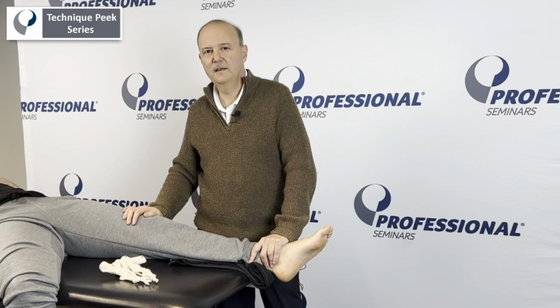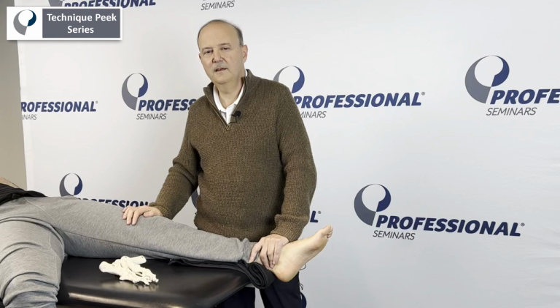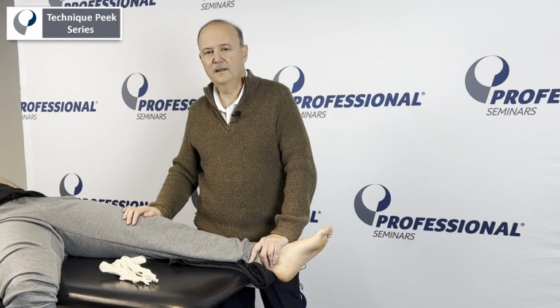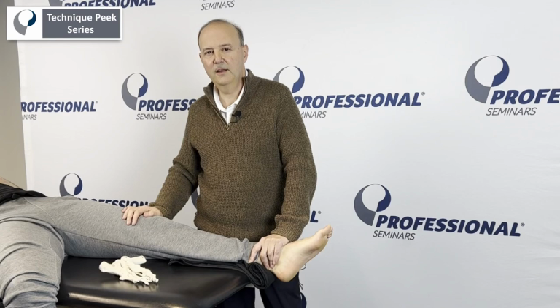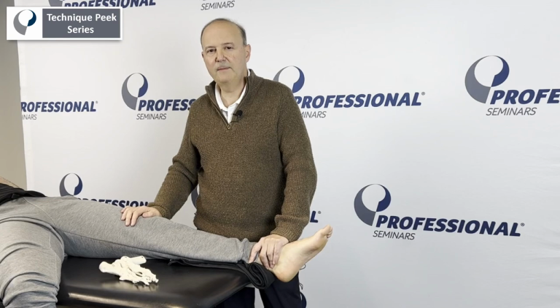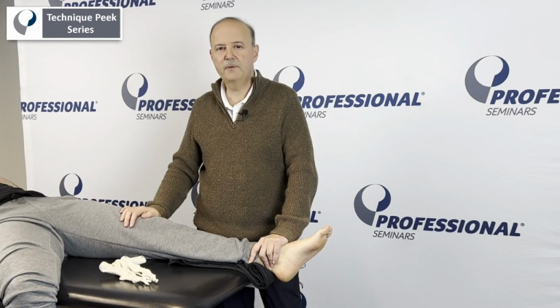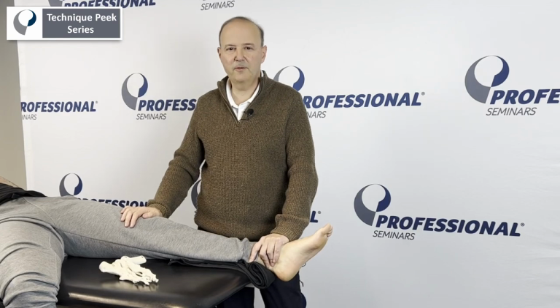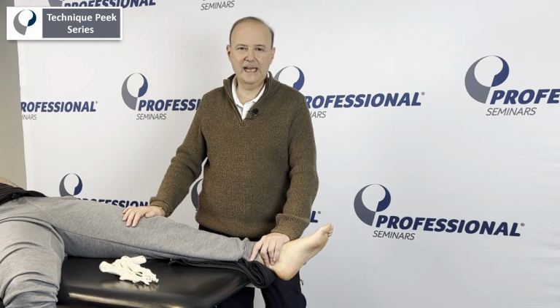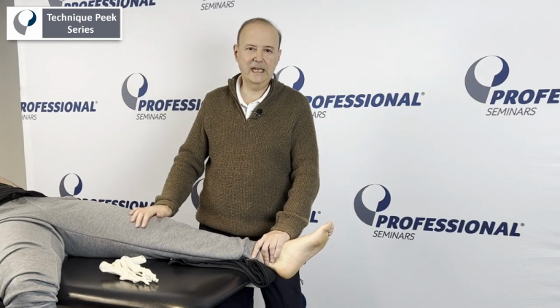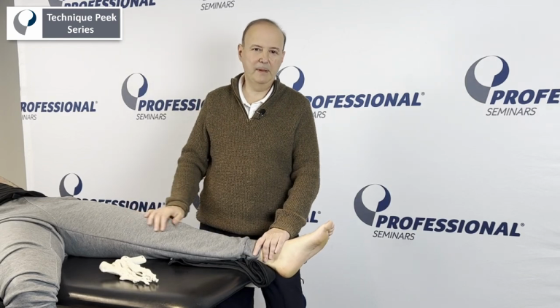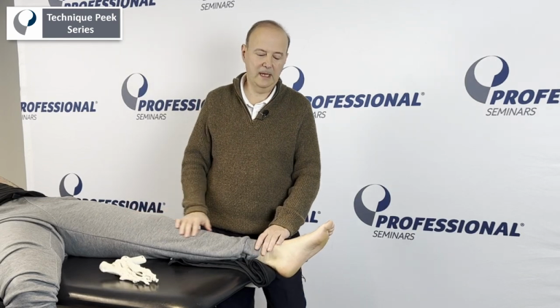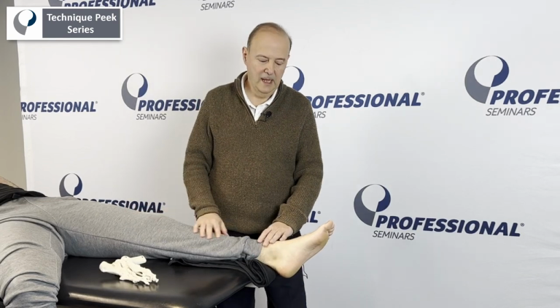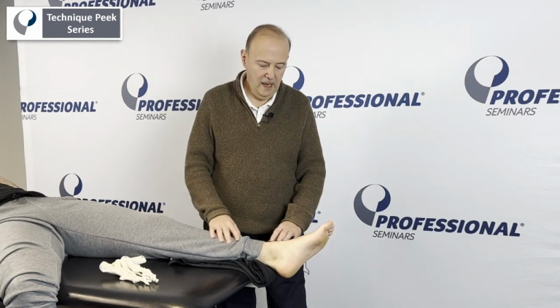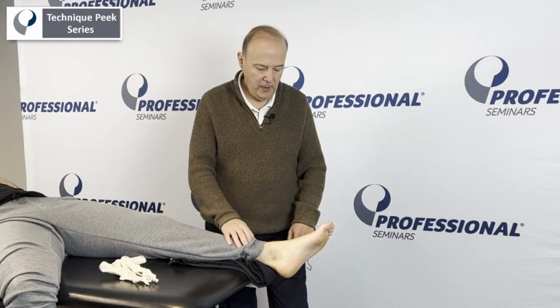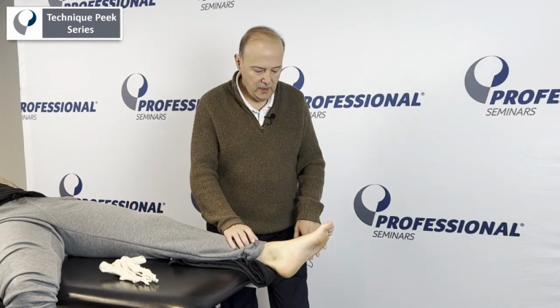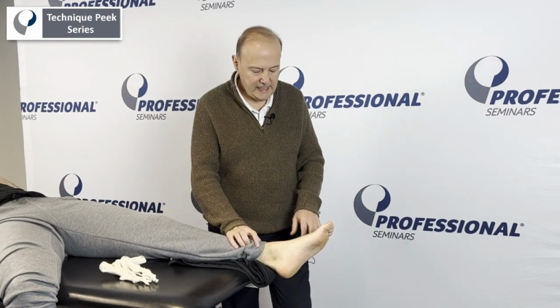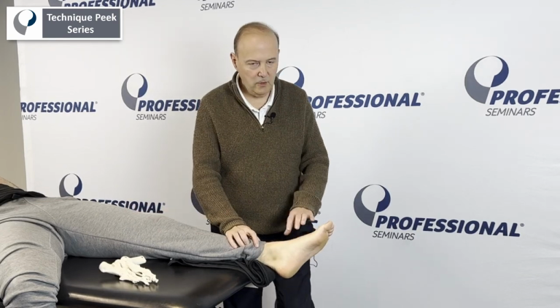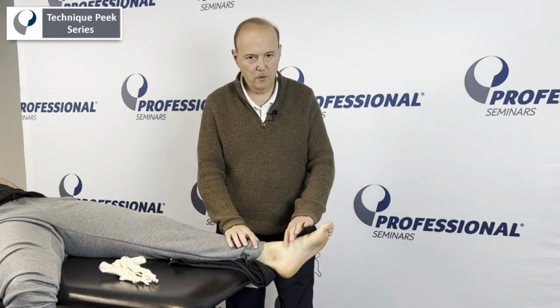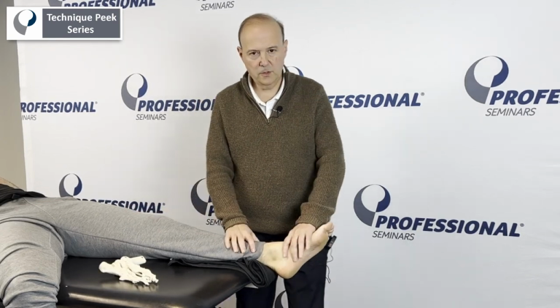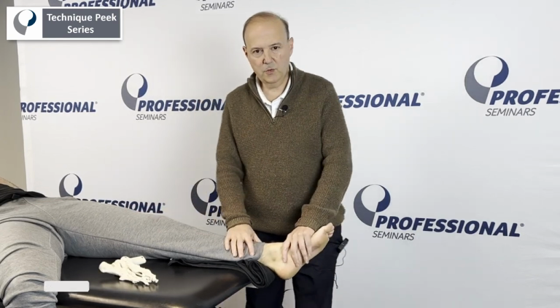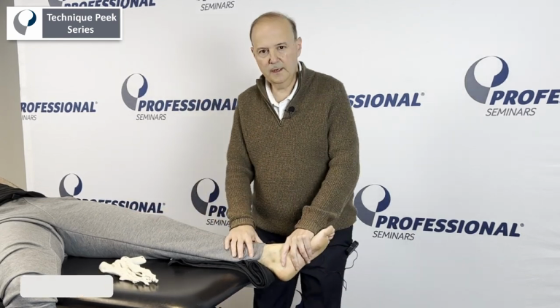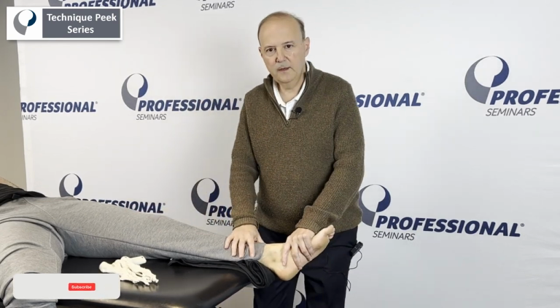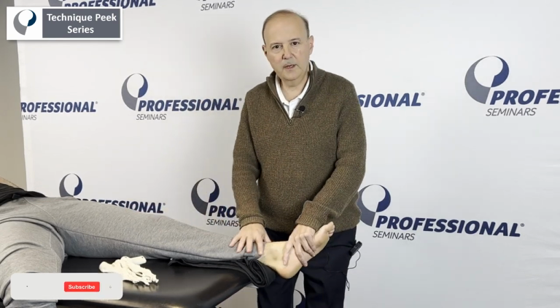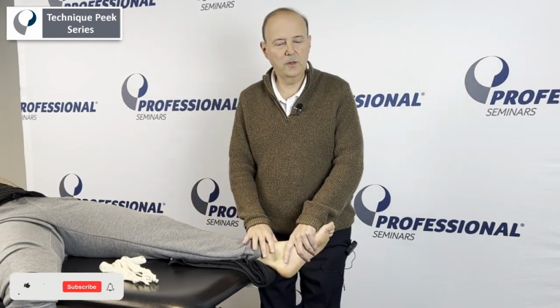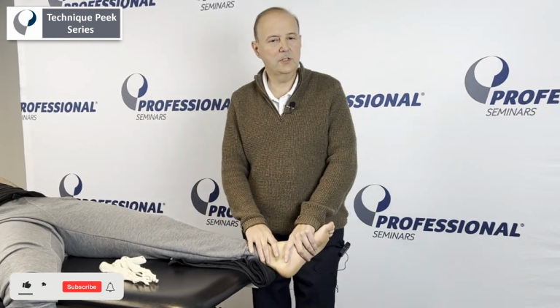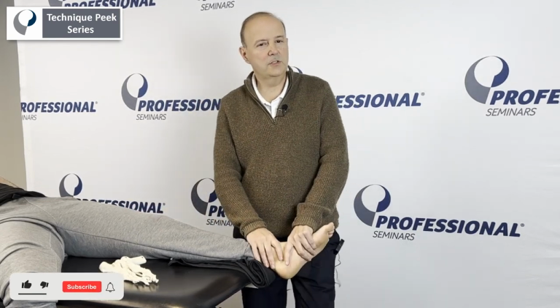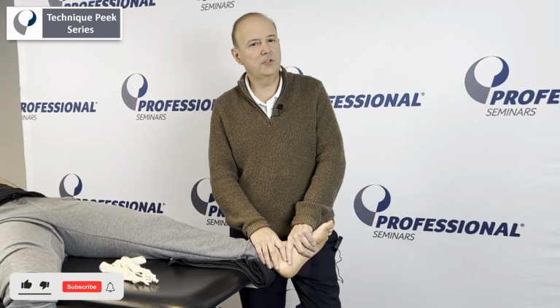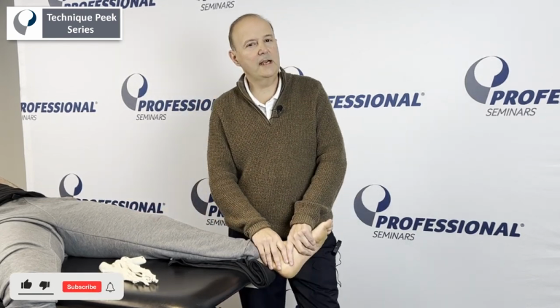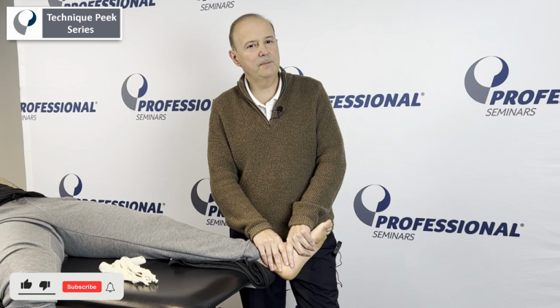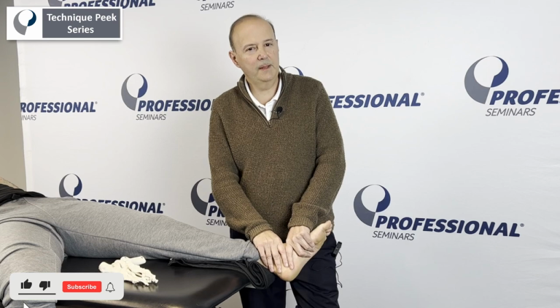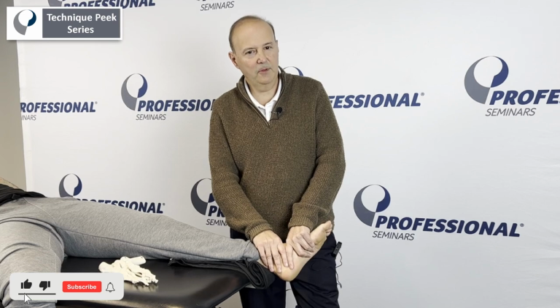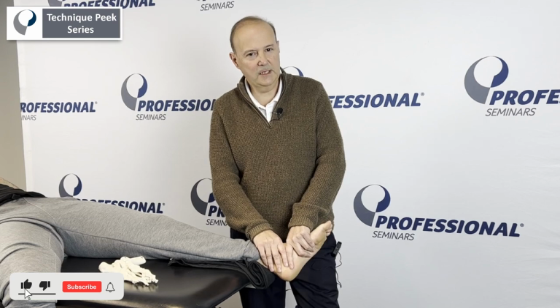Hey, Rob Shapiro from Technique Peak. Now we're going to do a talocrural joint traction manipulation.